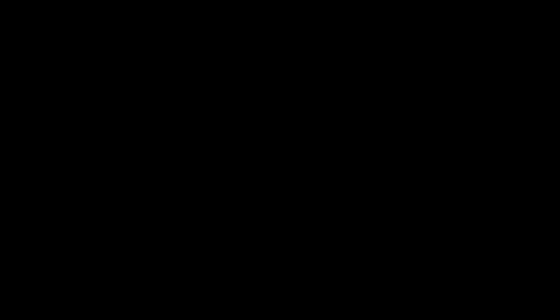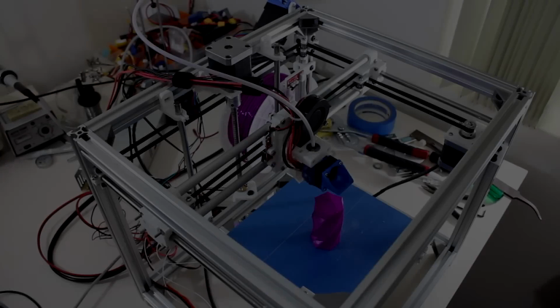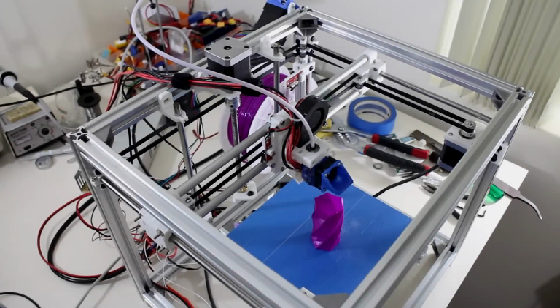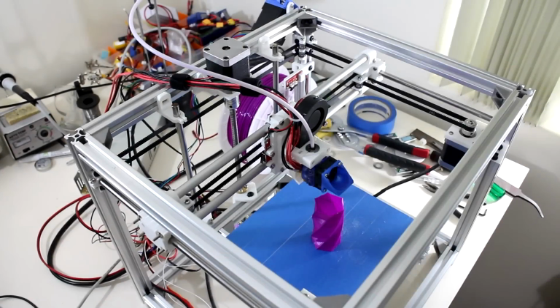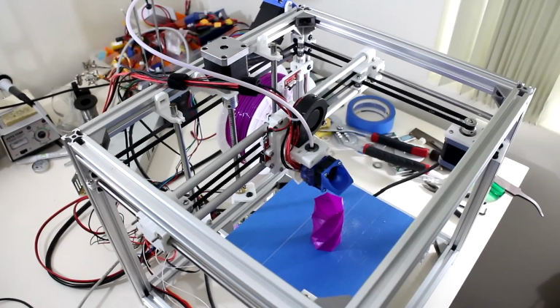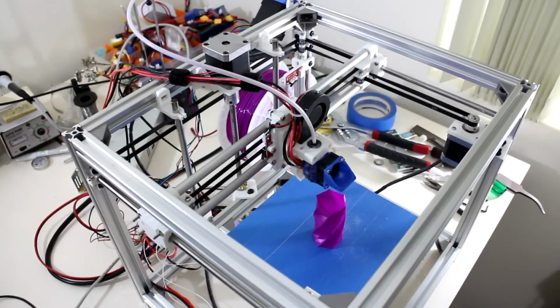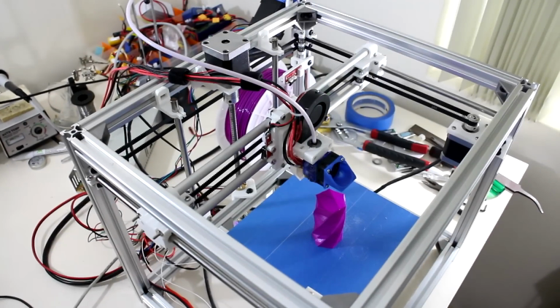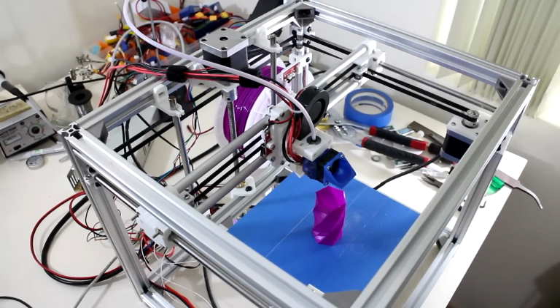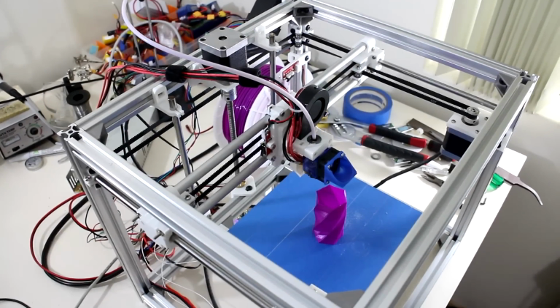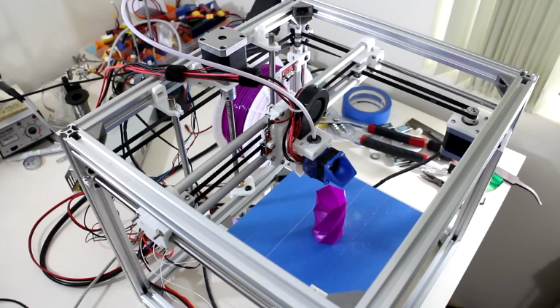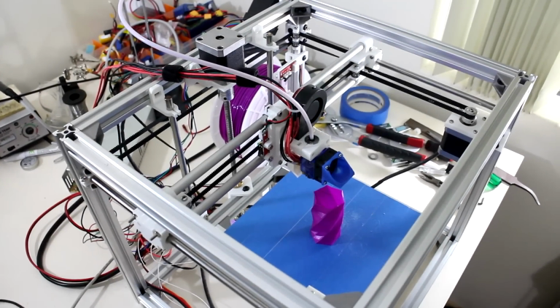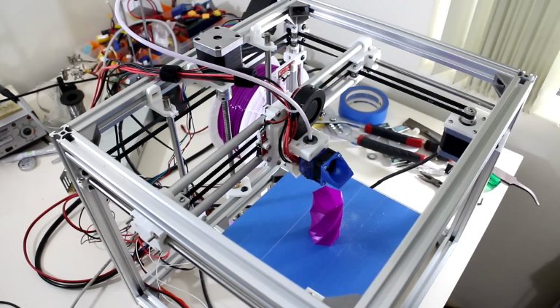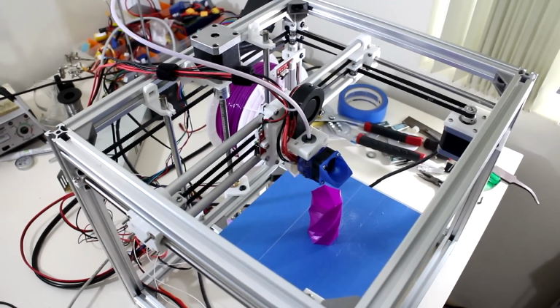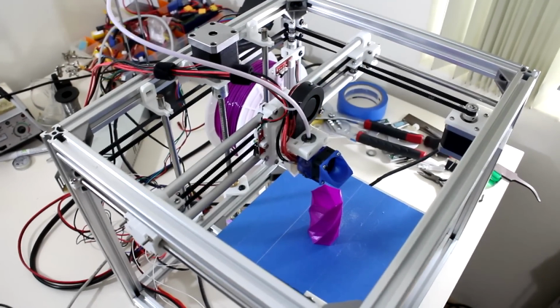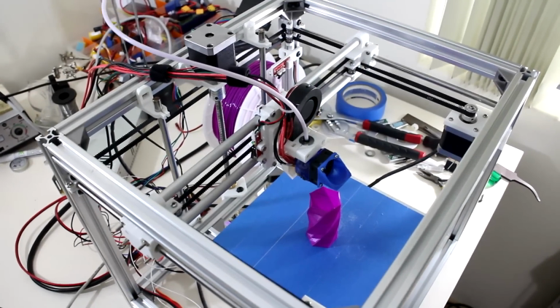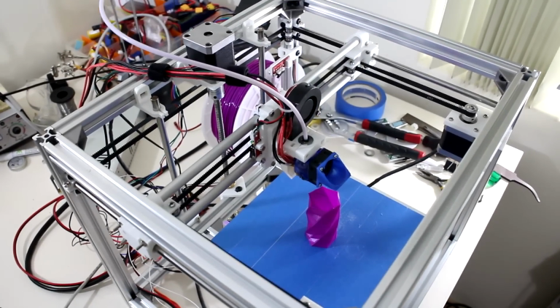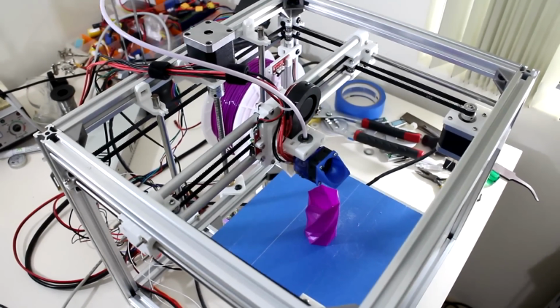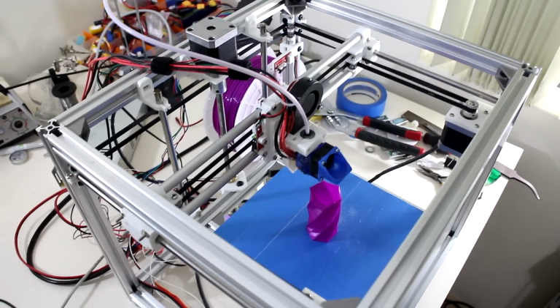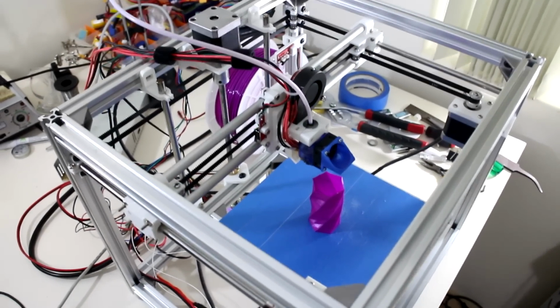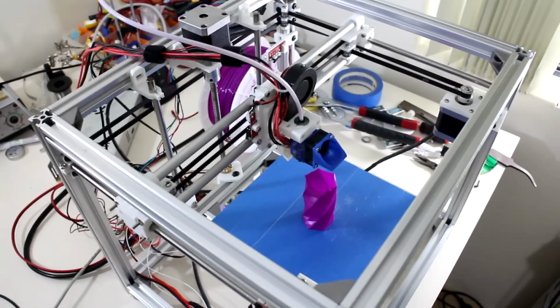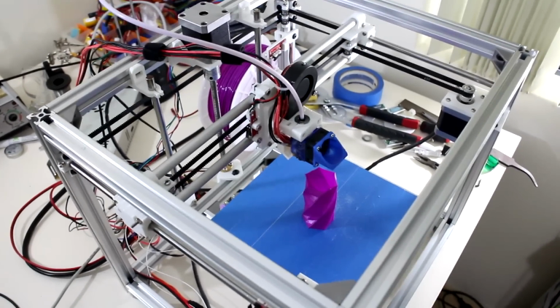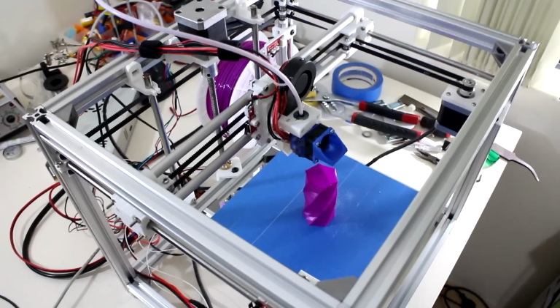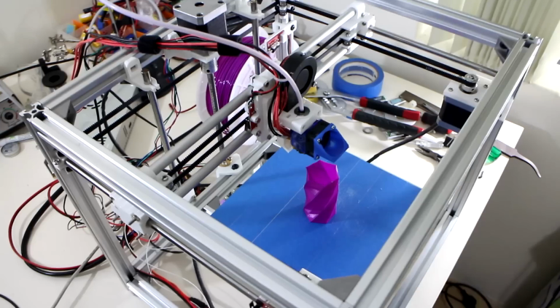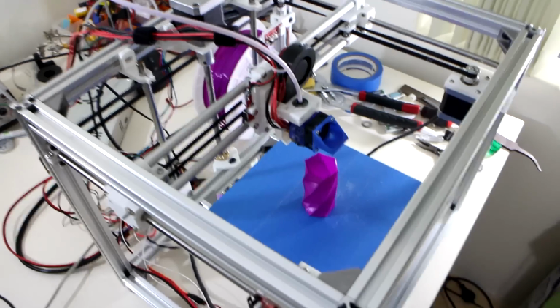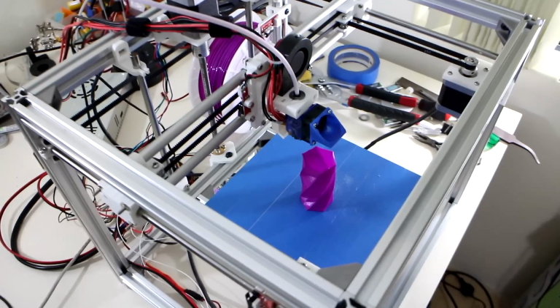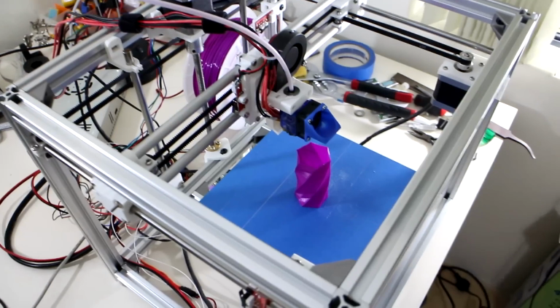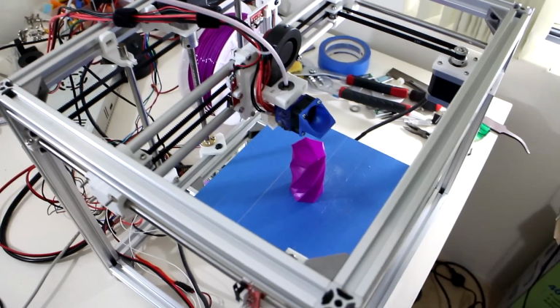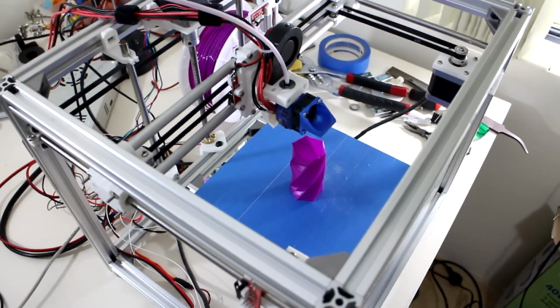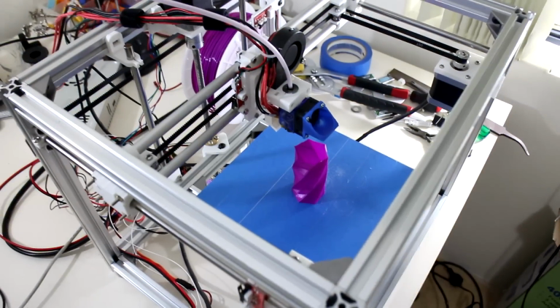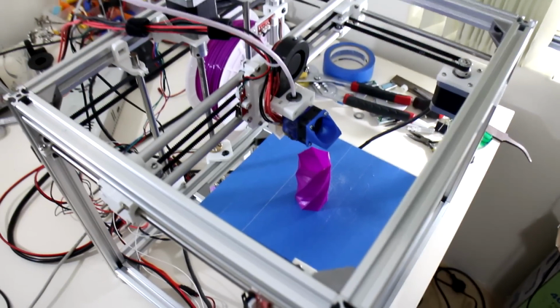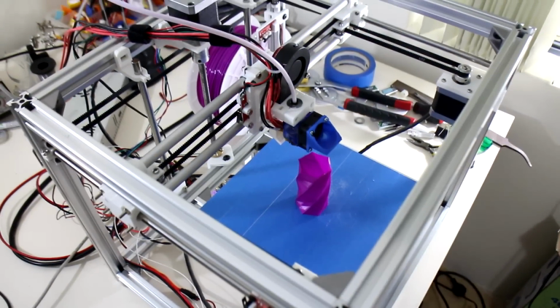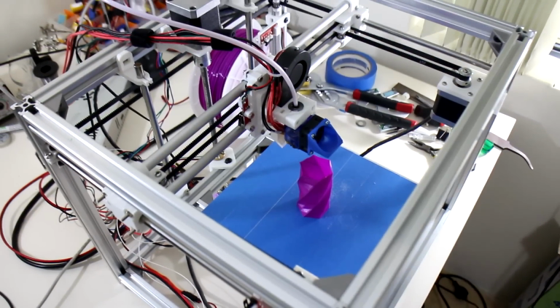Welcome to the Build Log number 7 video. In this video, we'll be printing. It's alive!